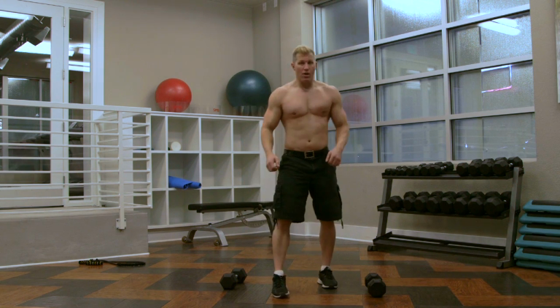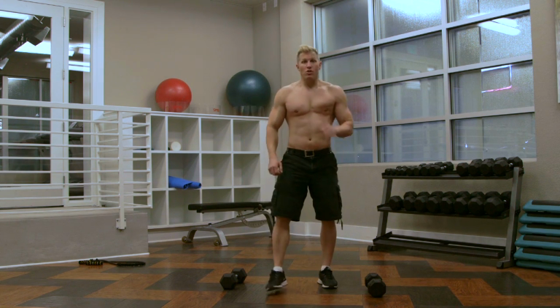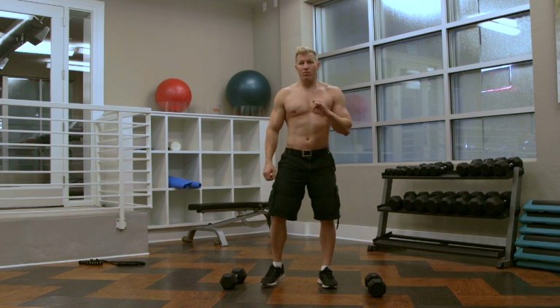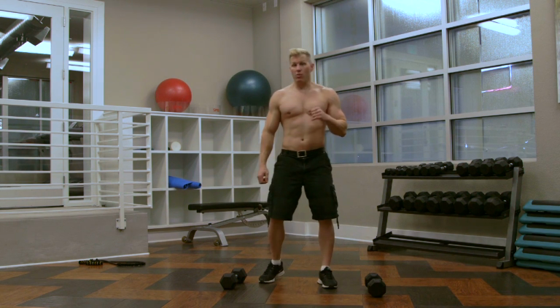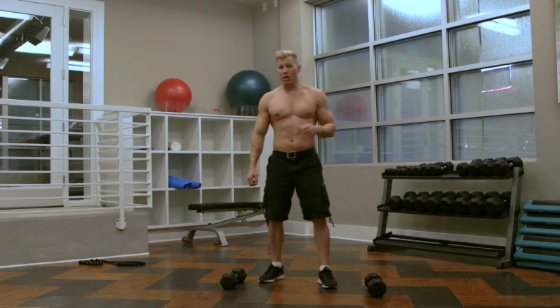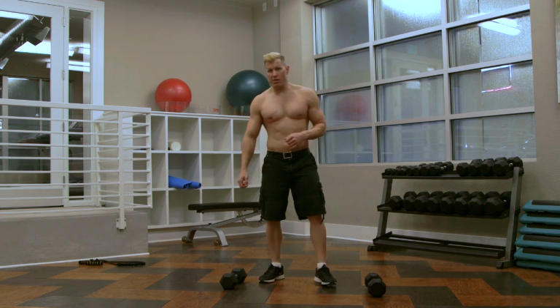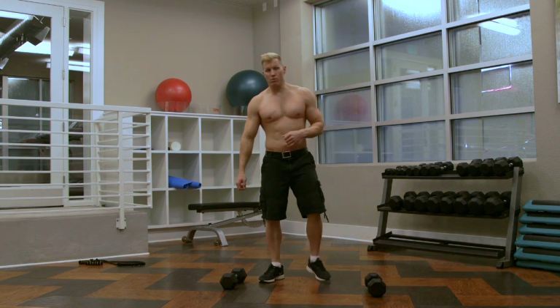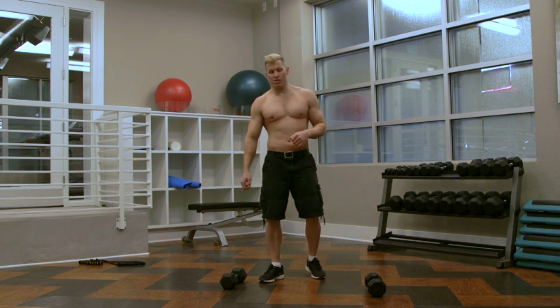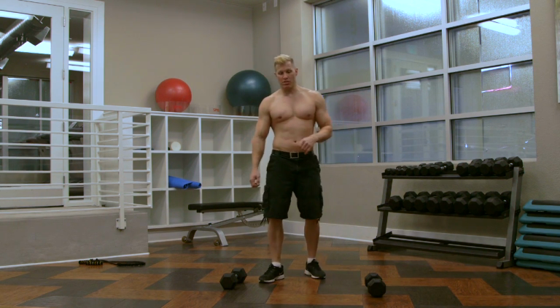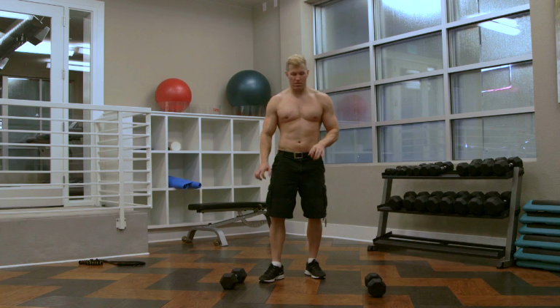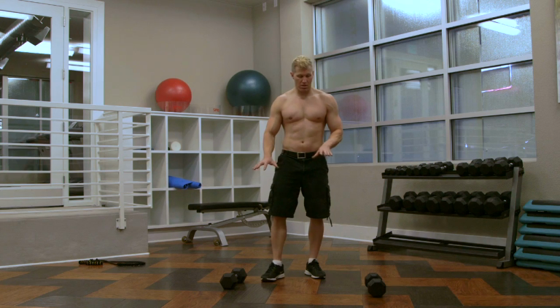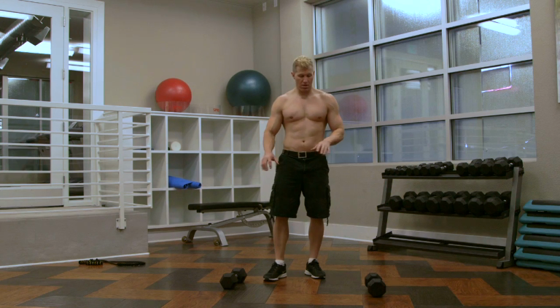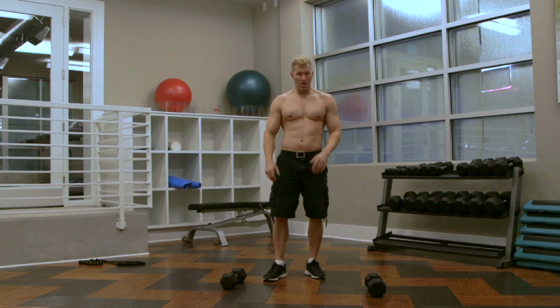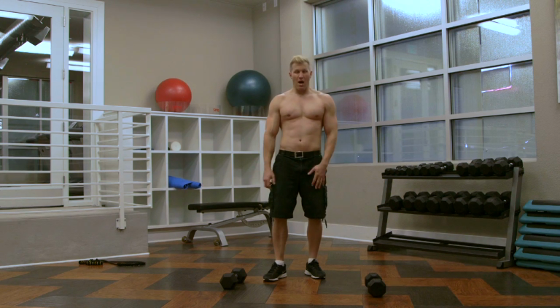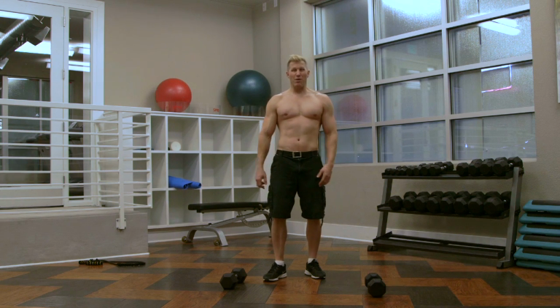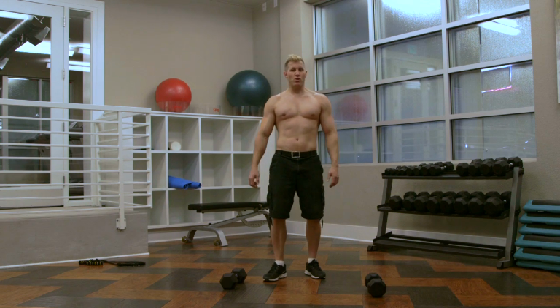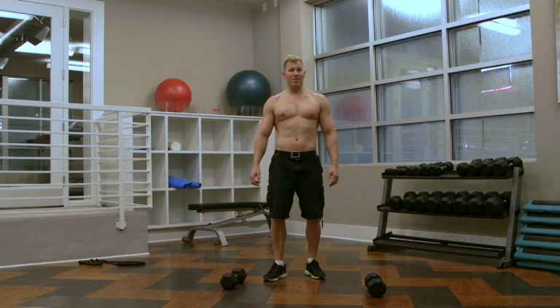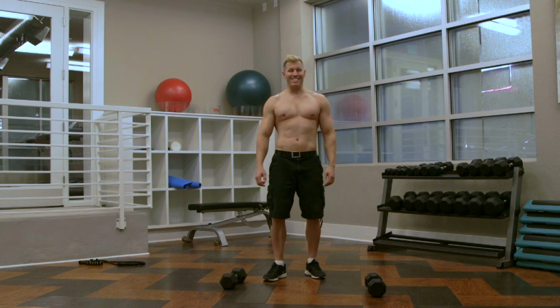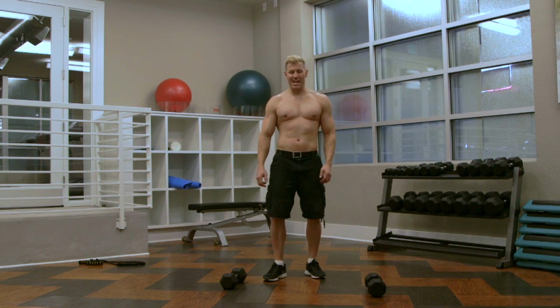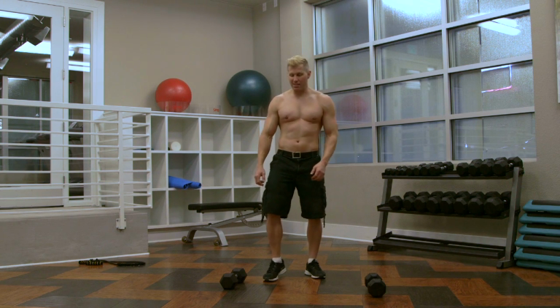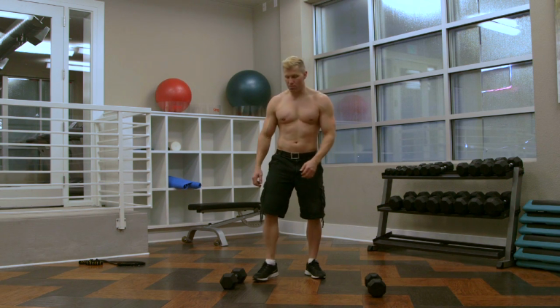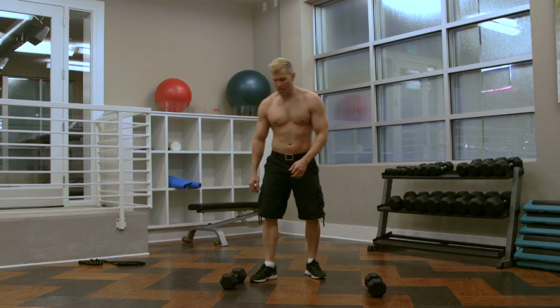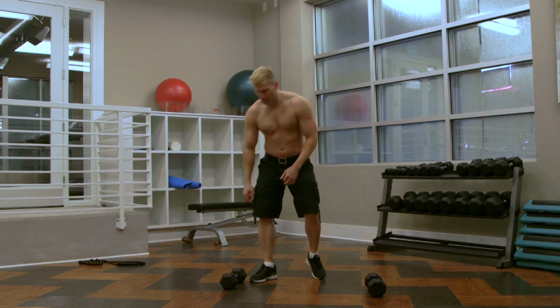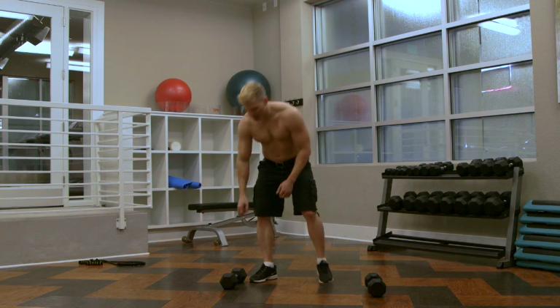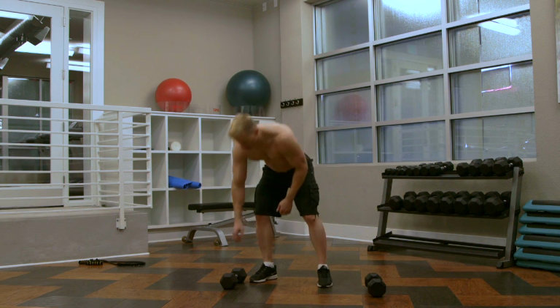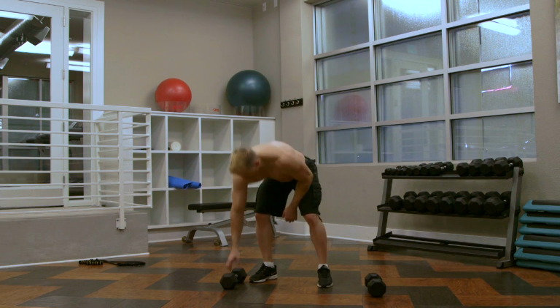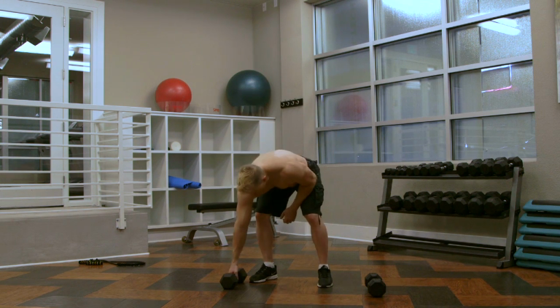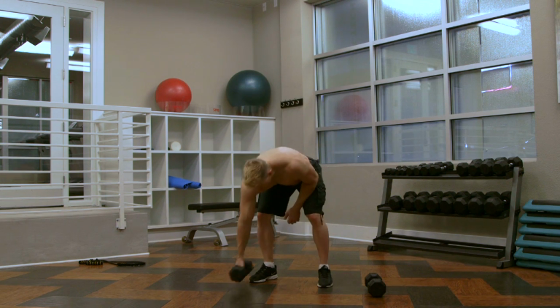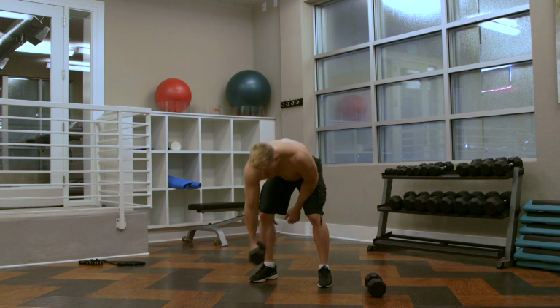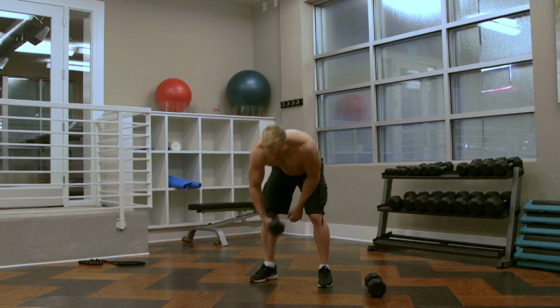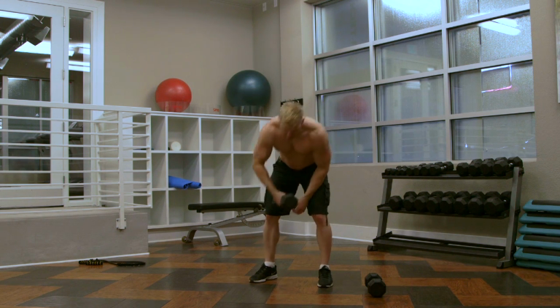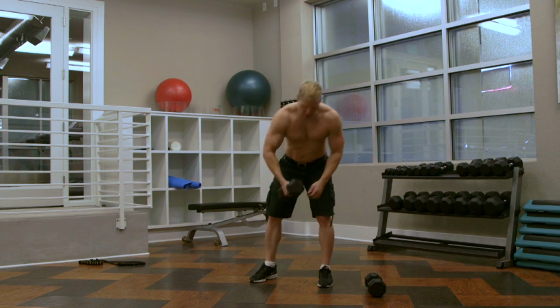So if you want to increase resistance, I'm going to show you the exact same thing using dumbbells.